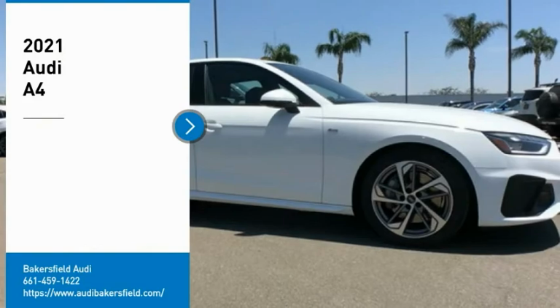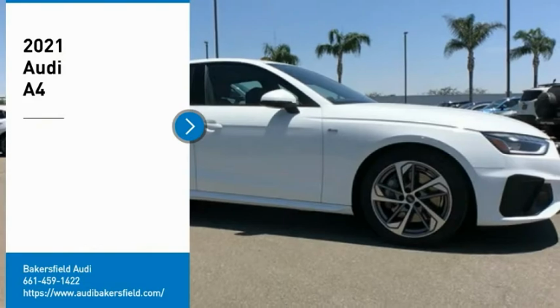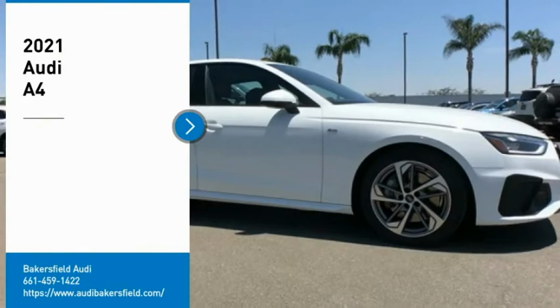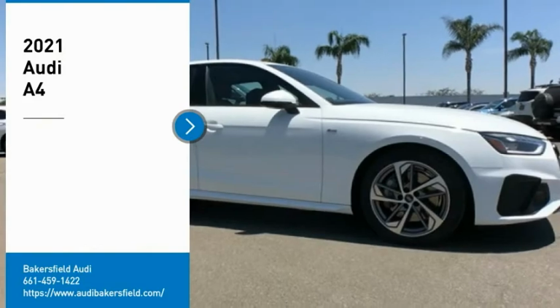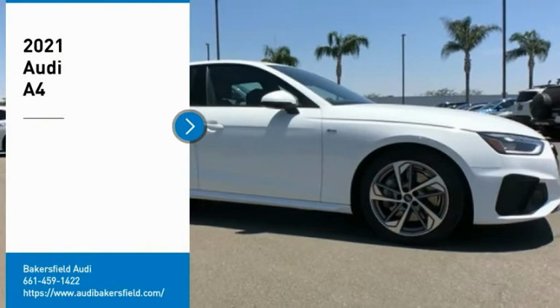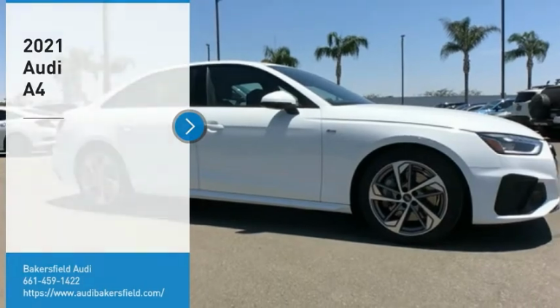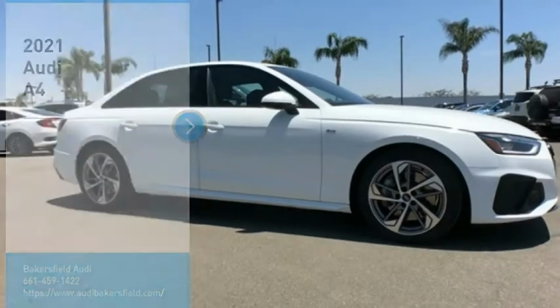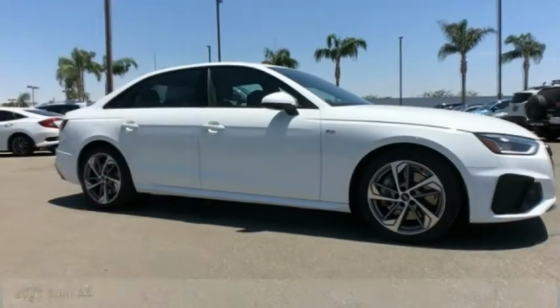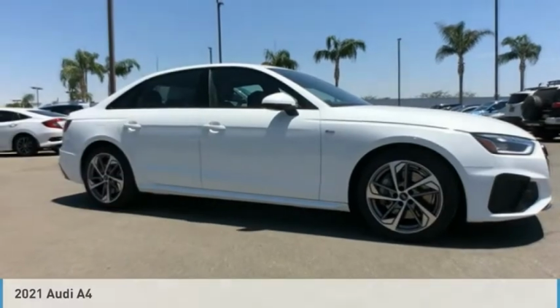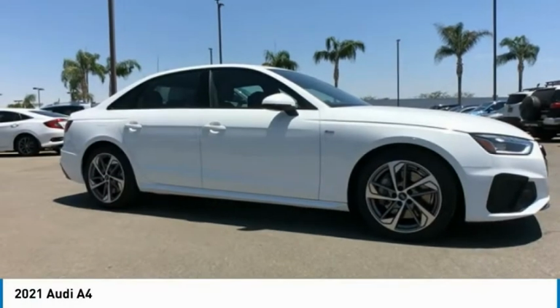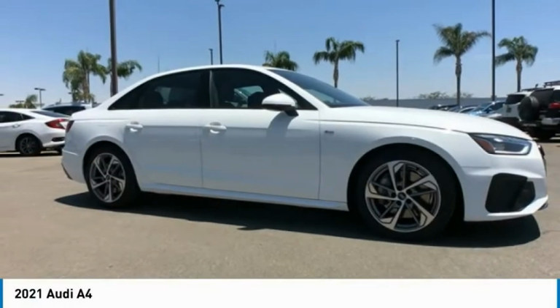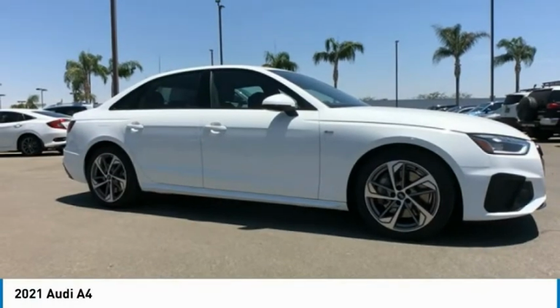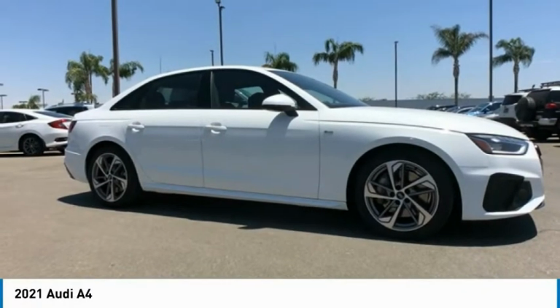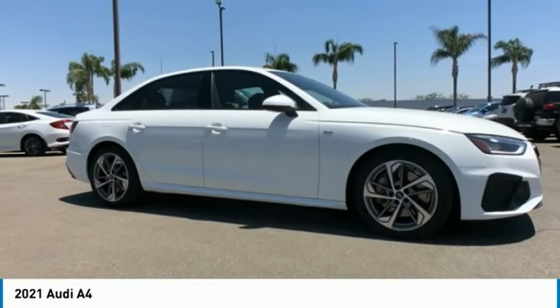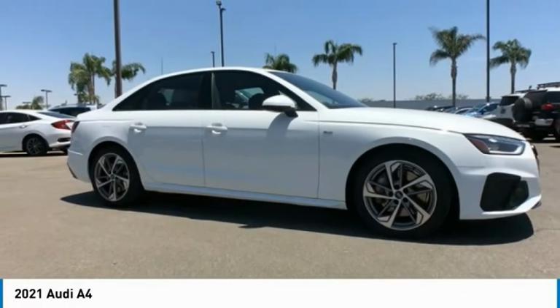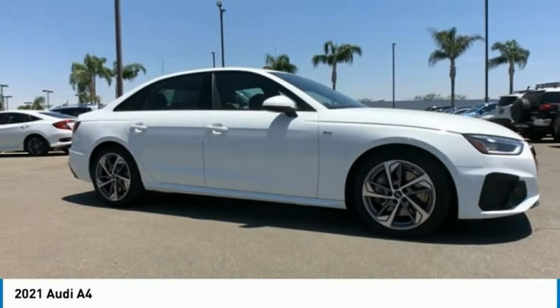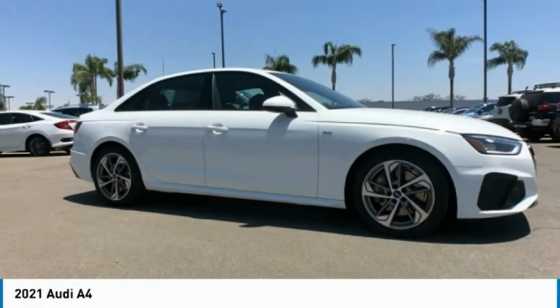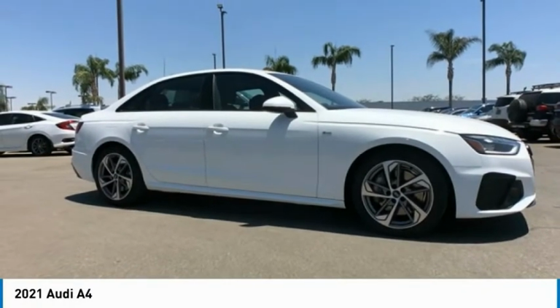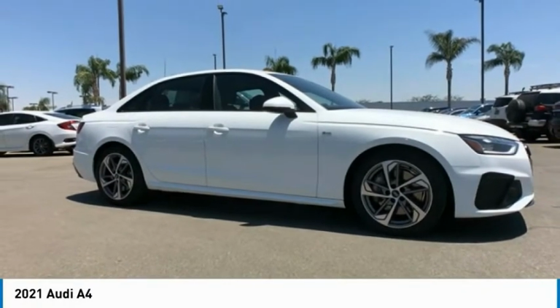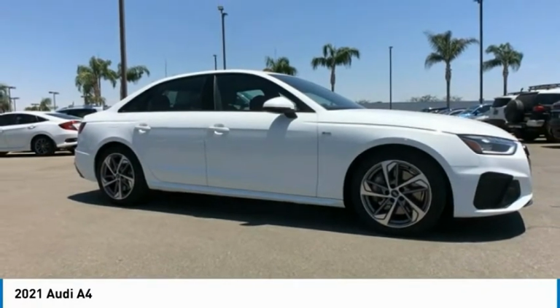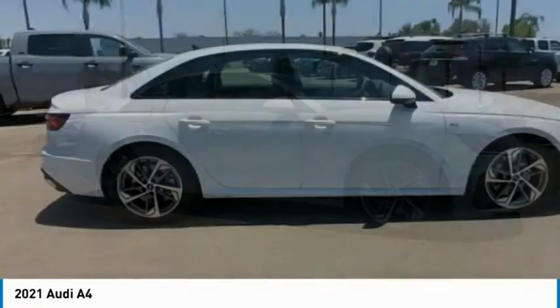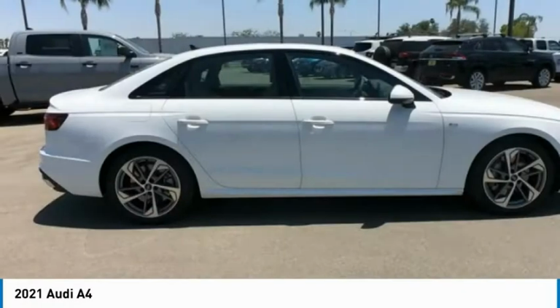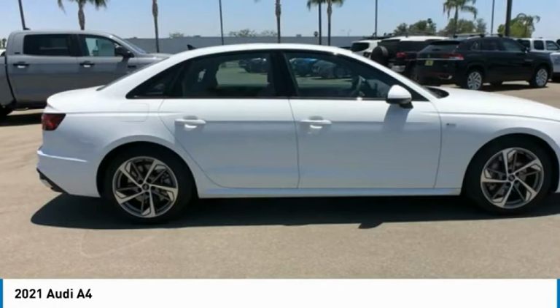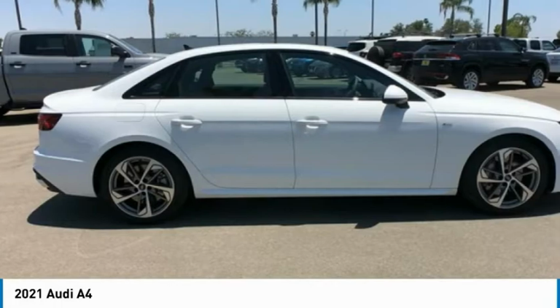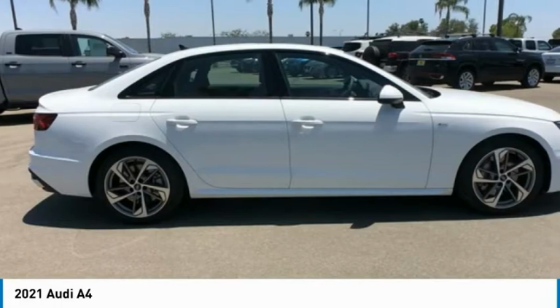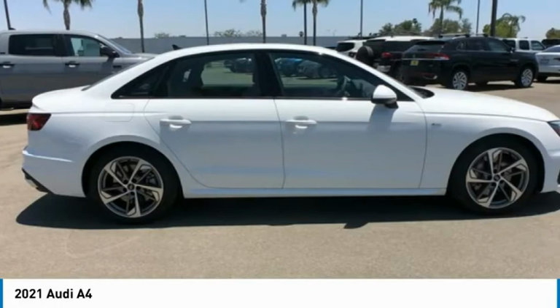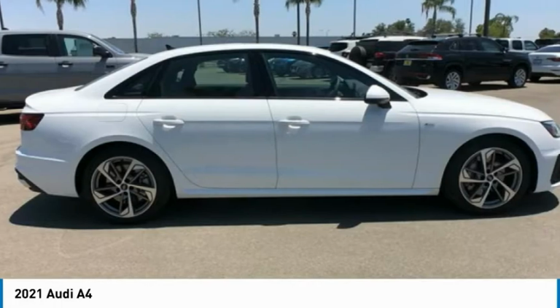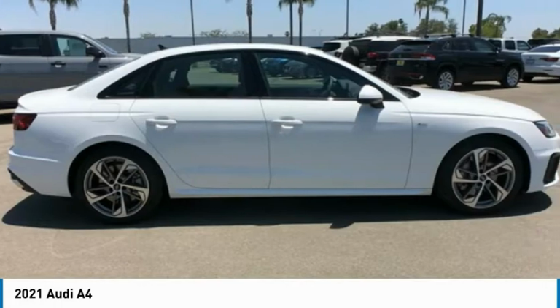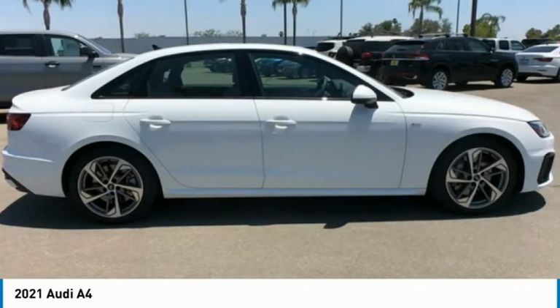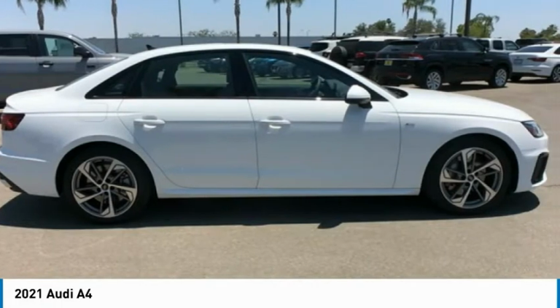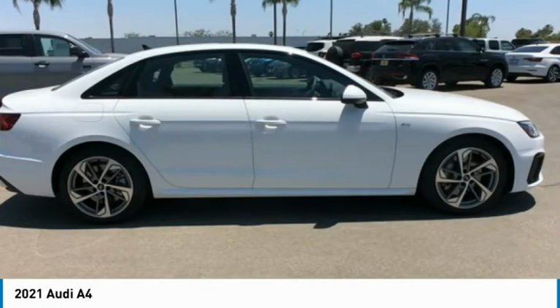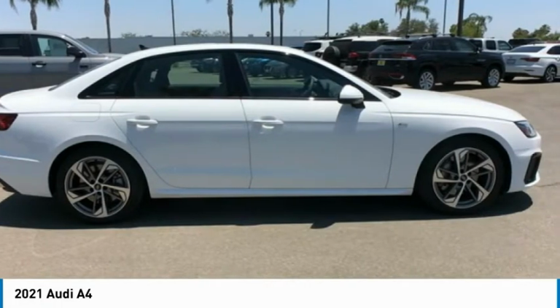Take a look at the 2021 A4. The Audi A4 is the first in a generation of Audis that have learned how to ride.